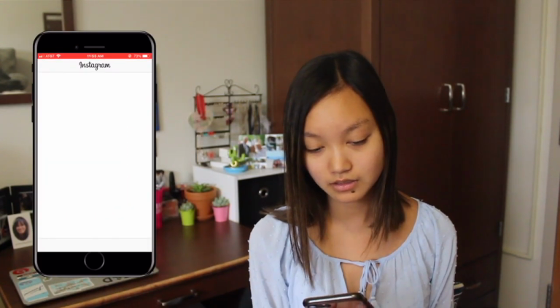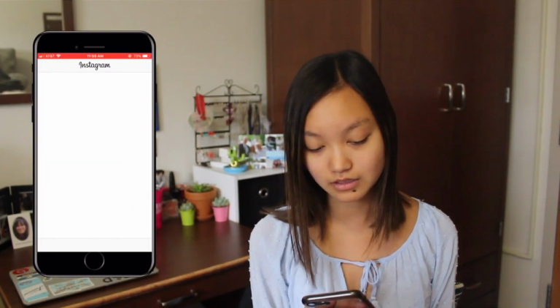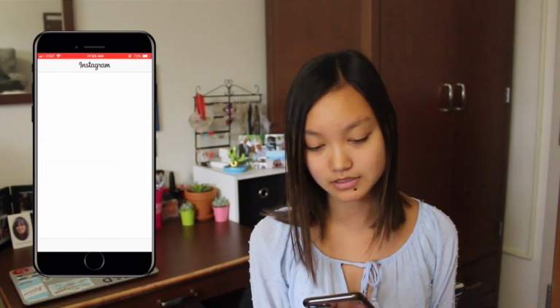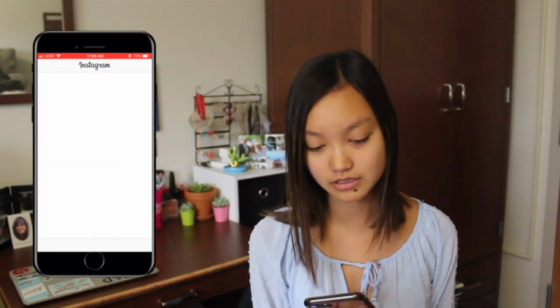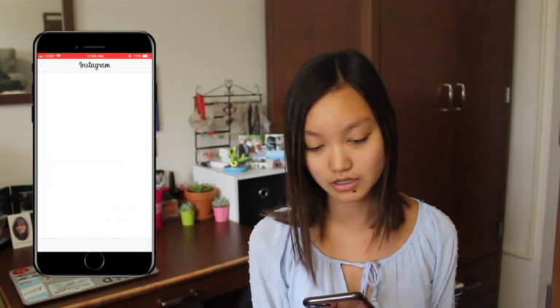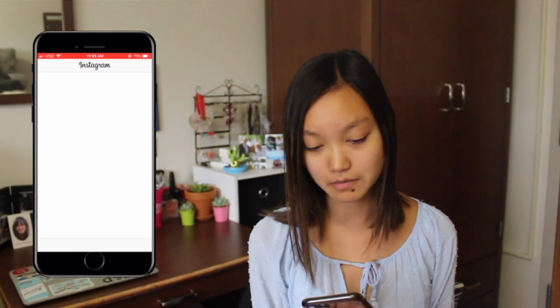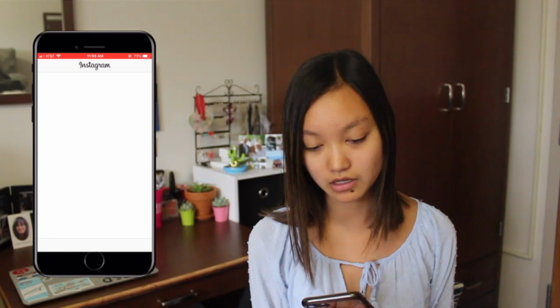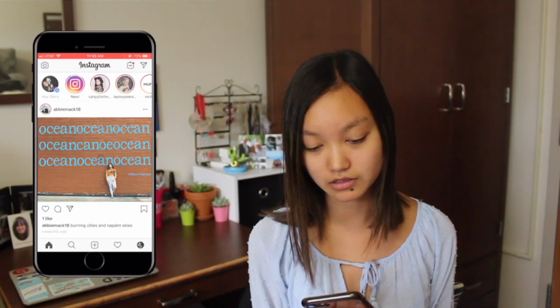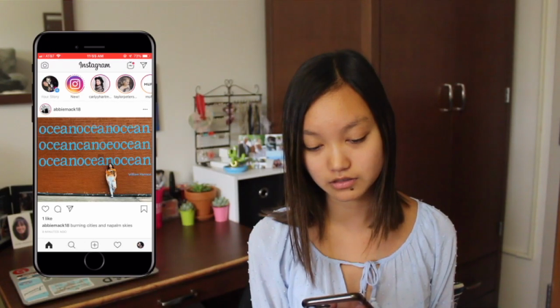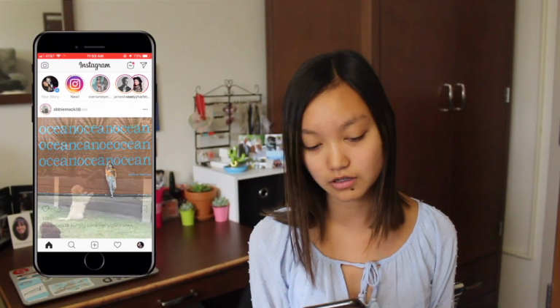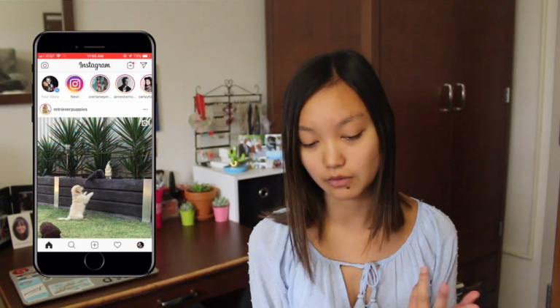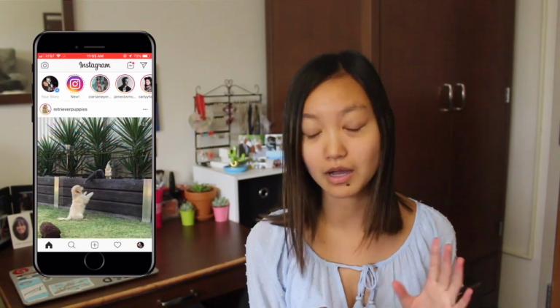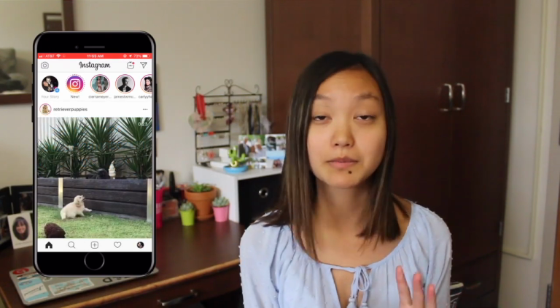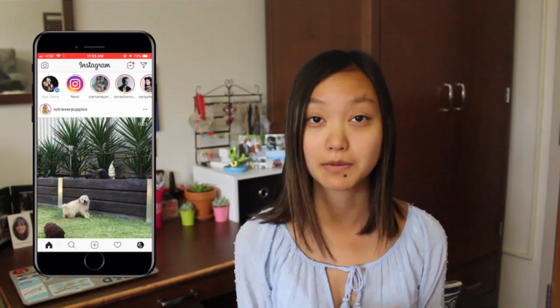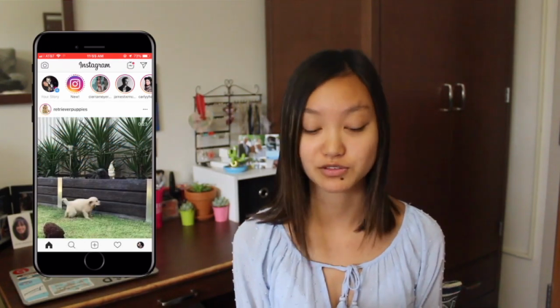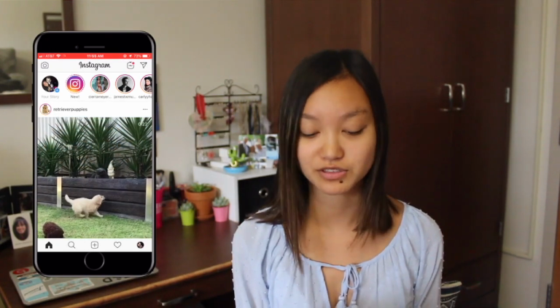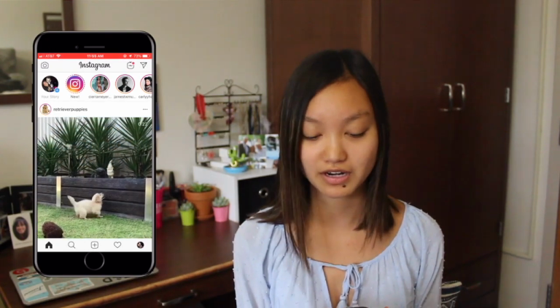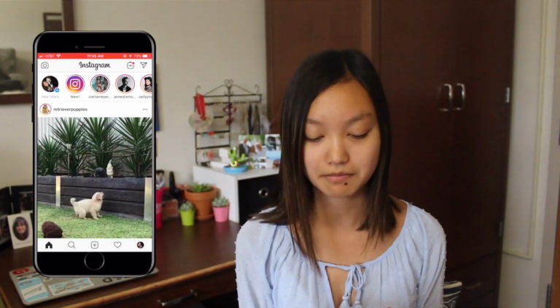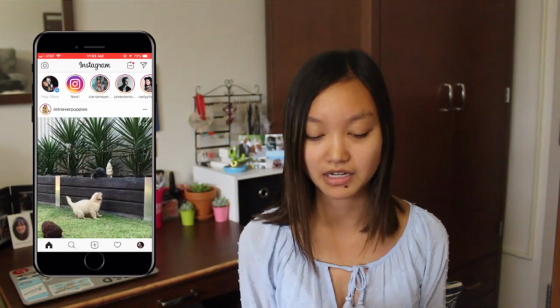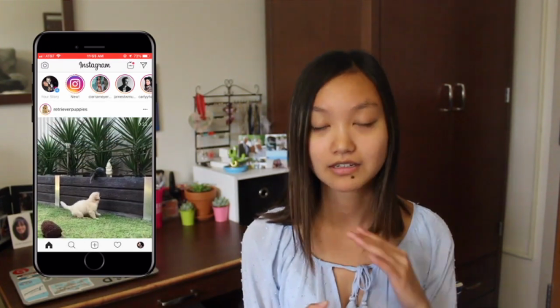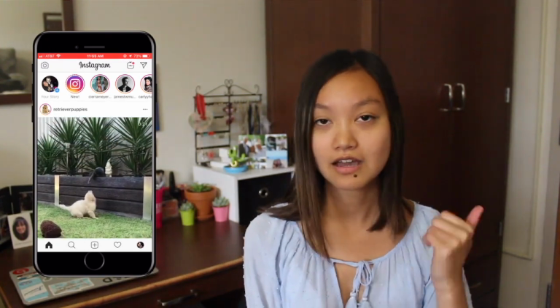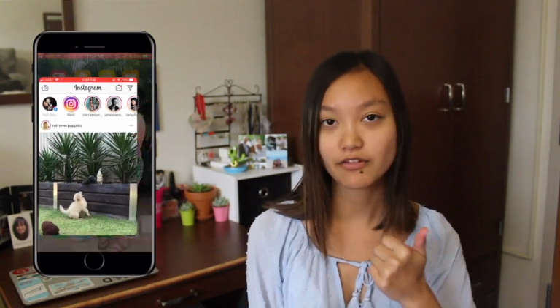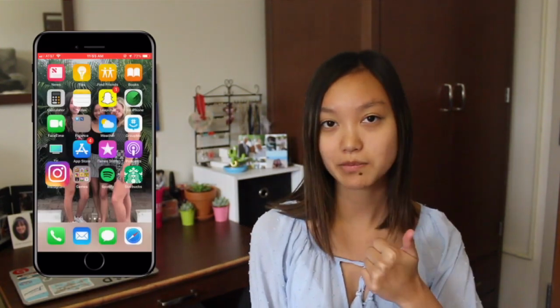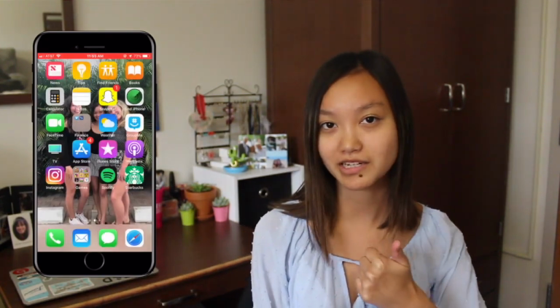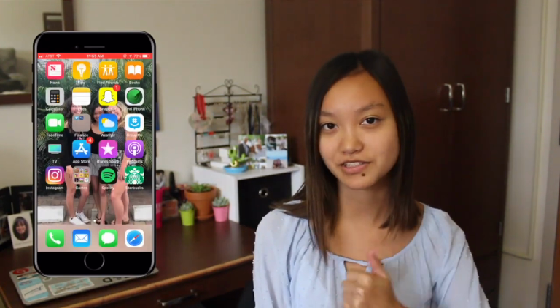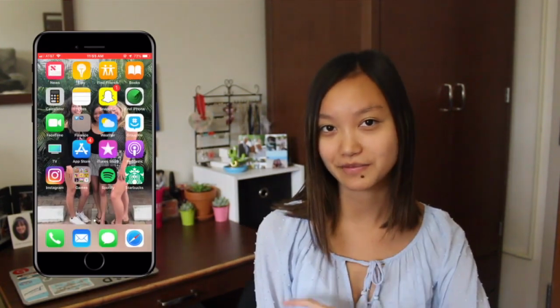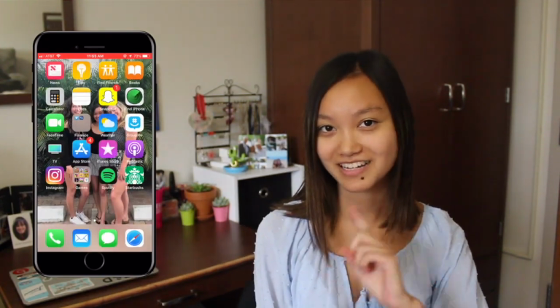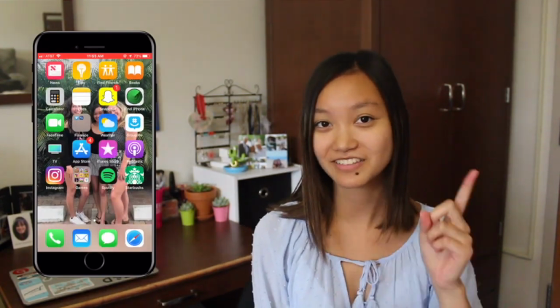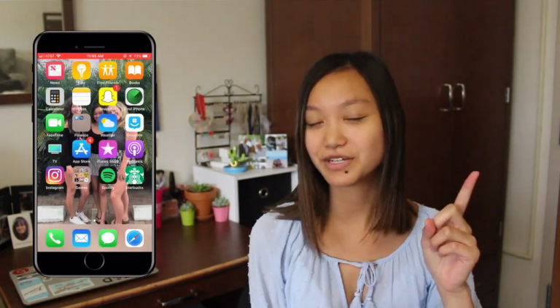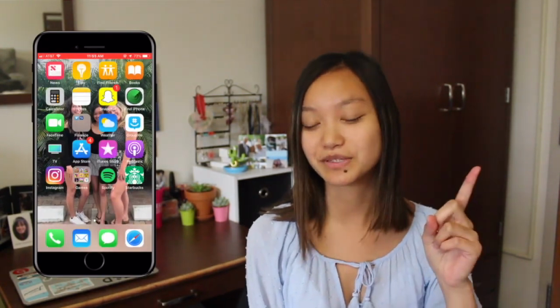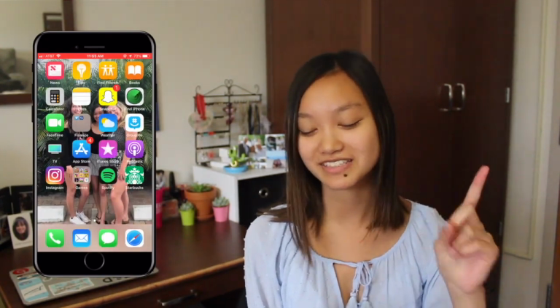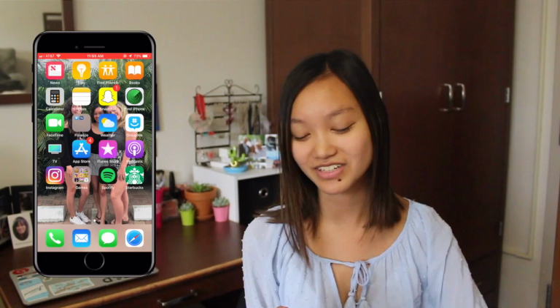I'm on my personal Instagram but follow me on Instagram, guys — InfiniteBeauty7.